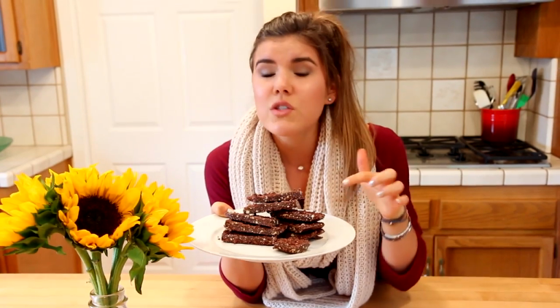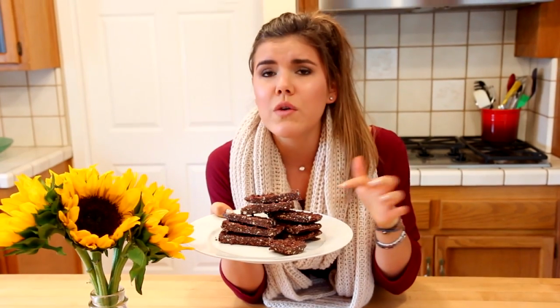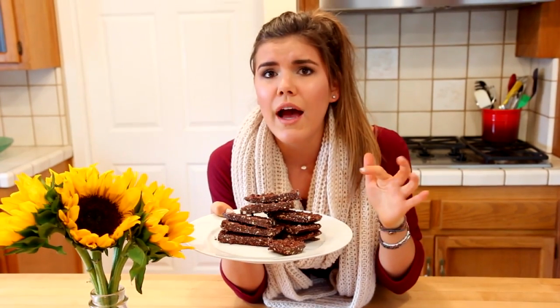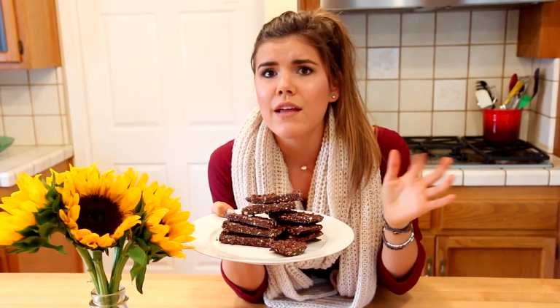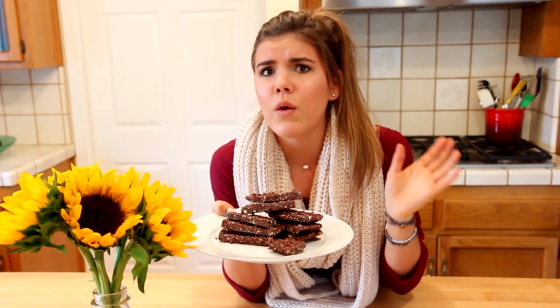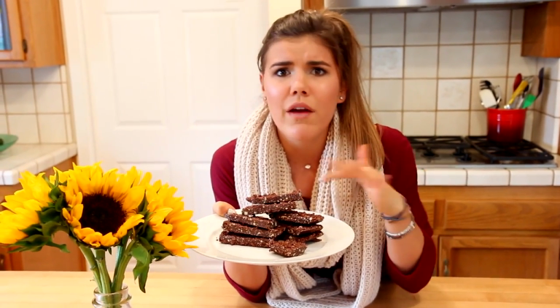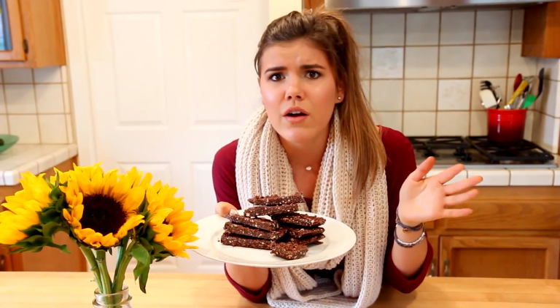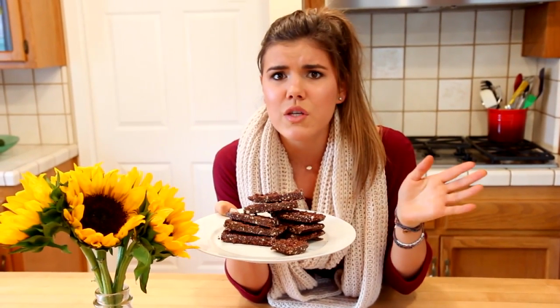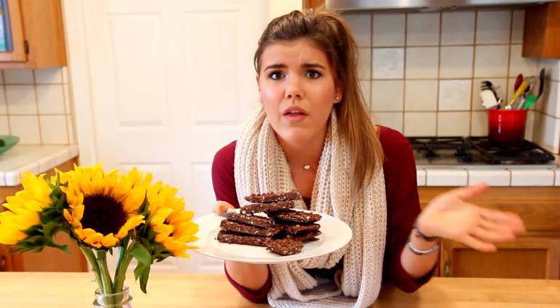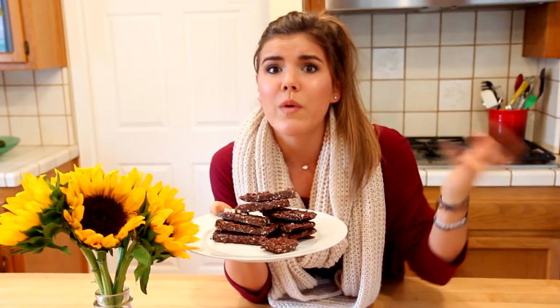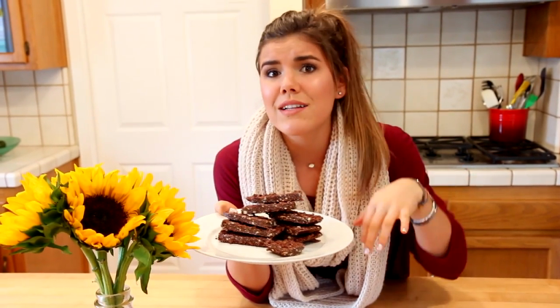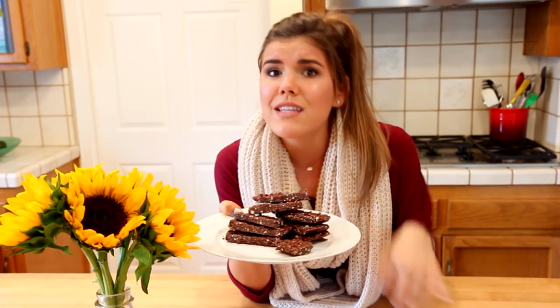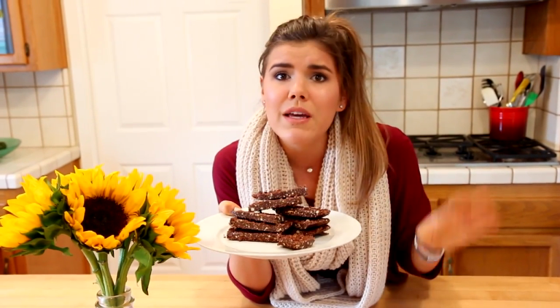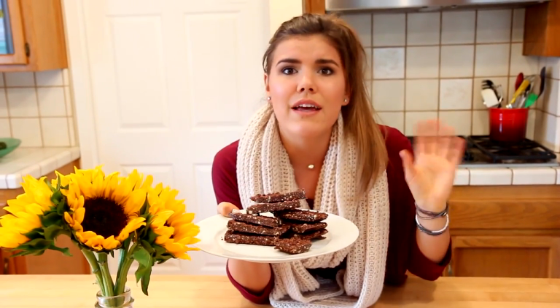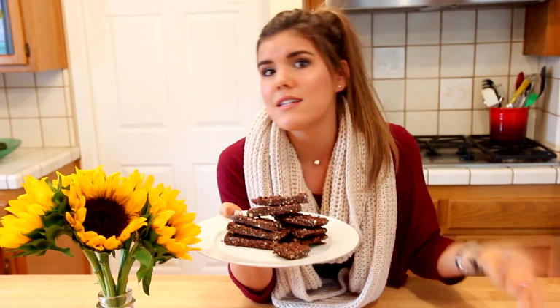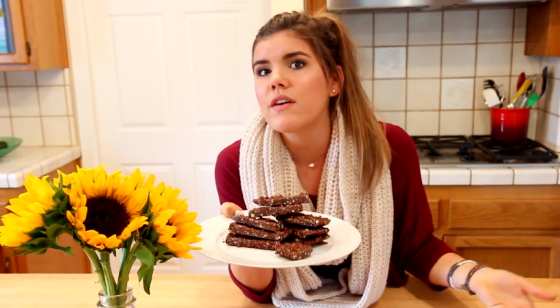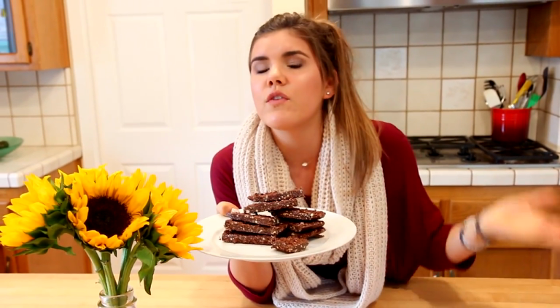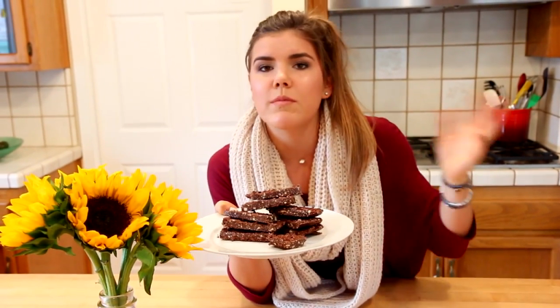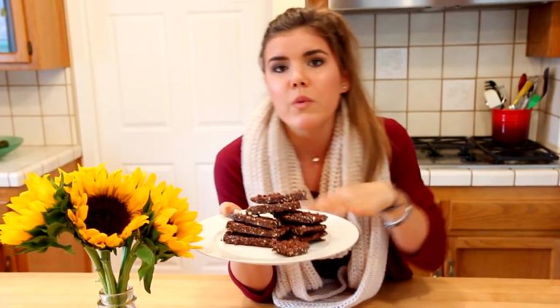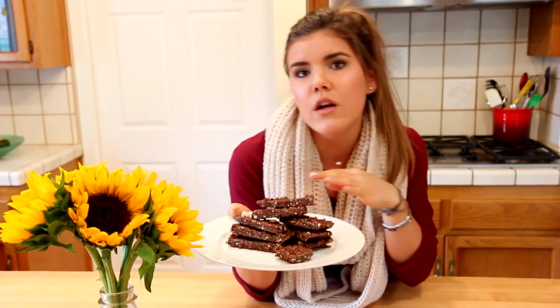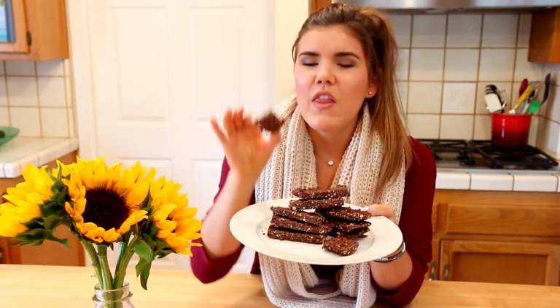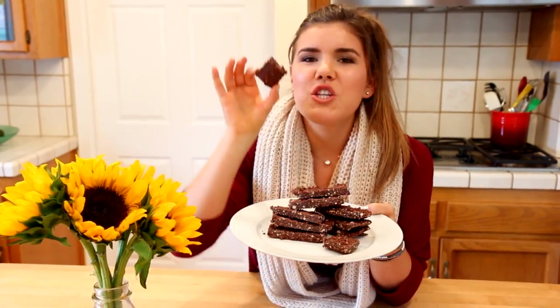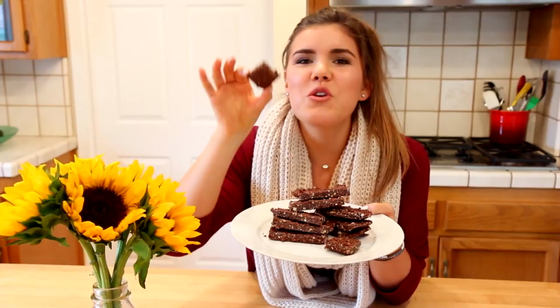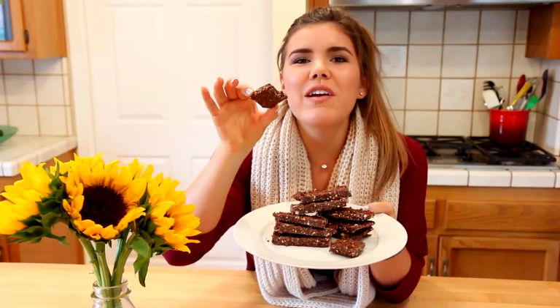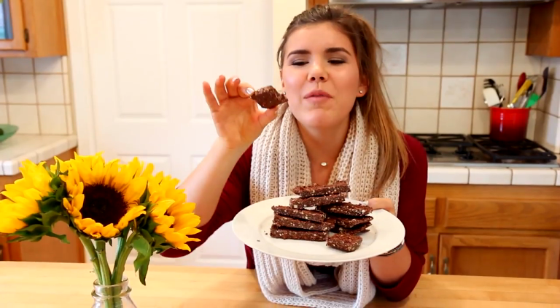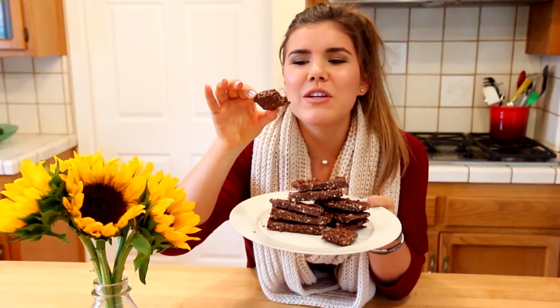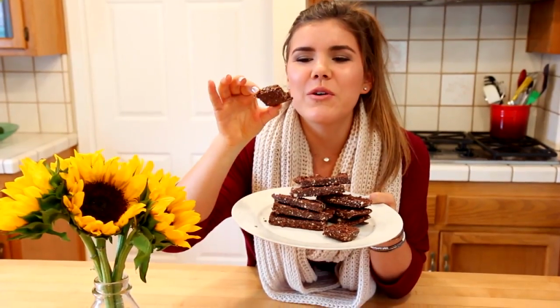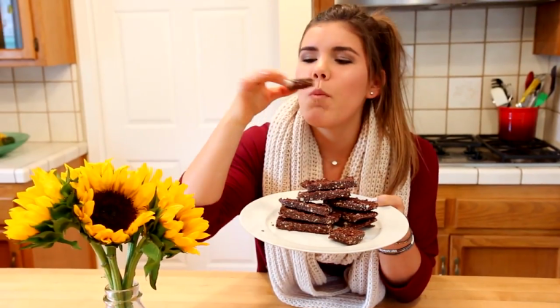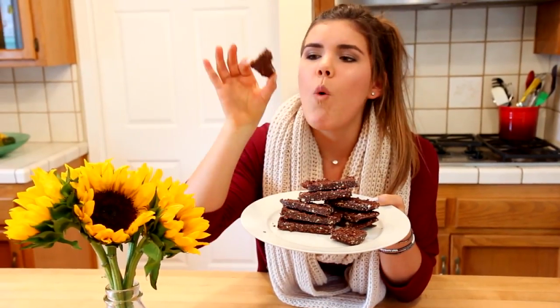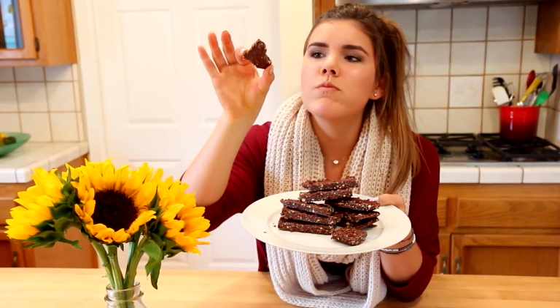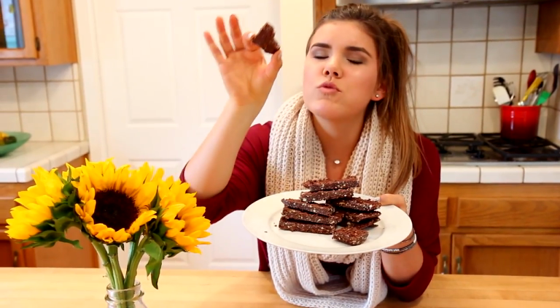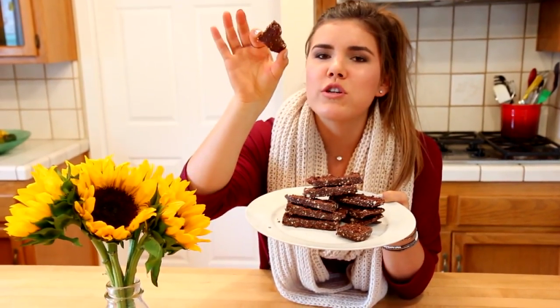You can add in whatever else you want — we added cinnamon and stevia if you want them sweeter. They're super yummy too. Cheers.